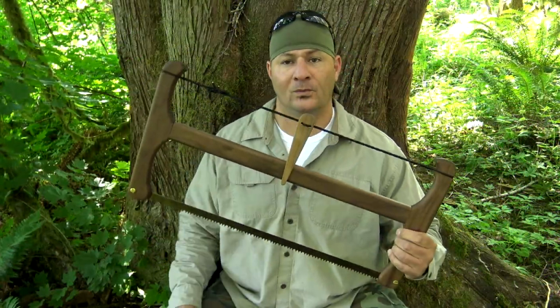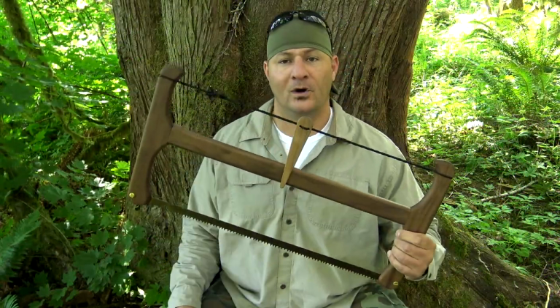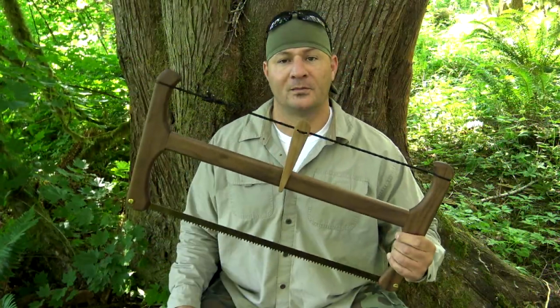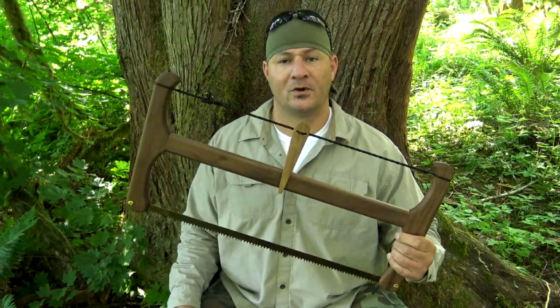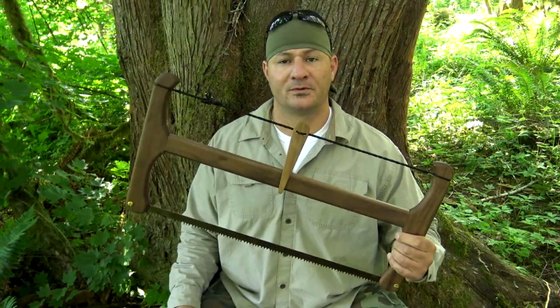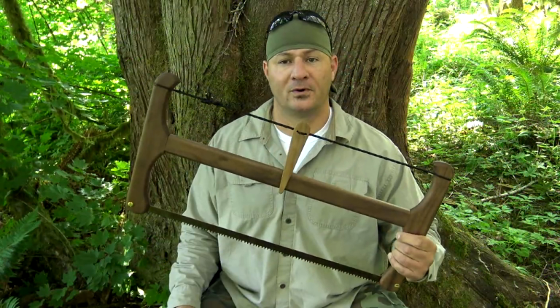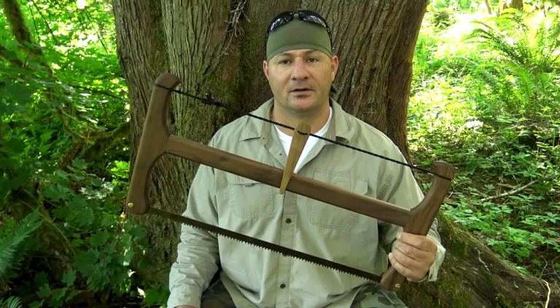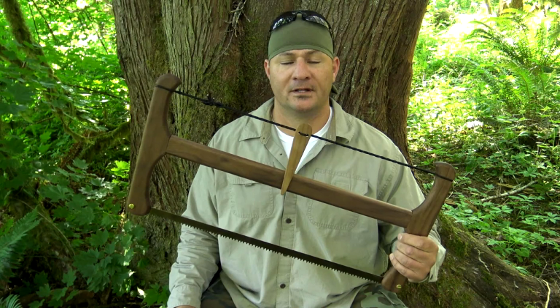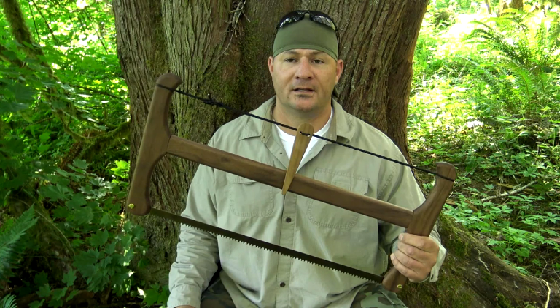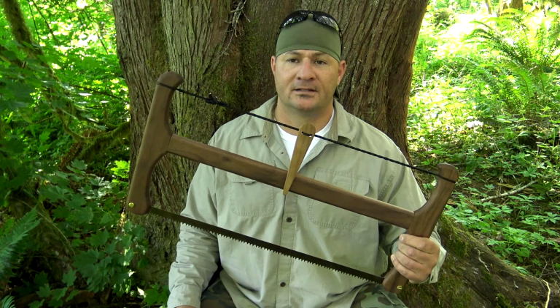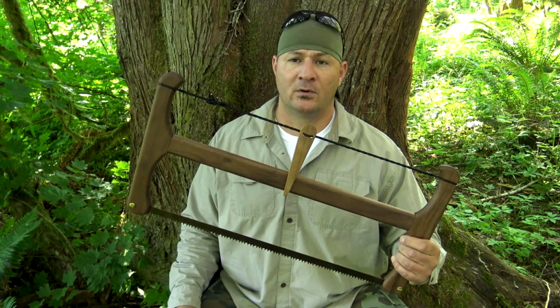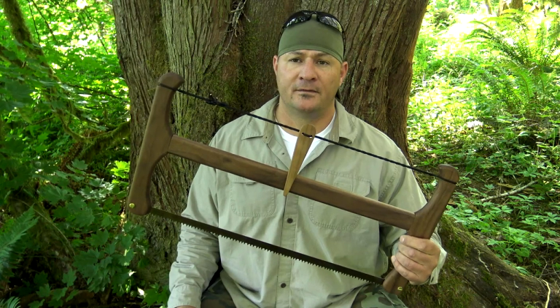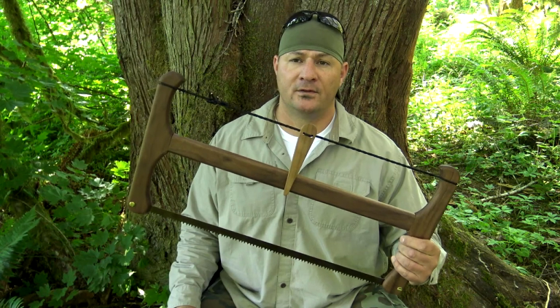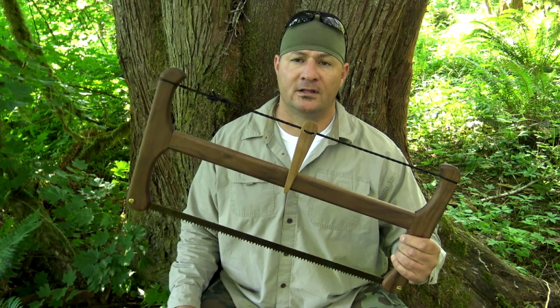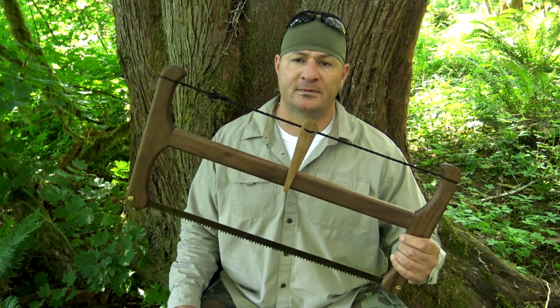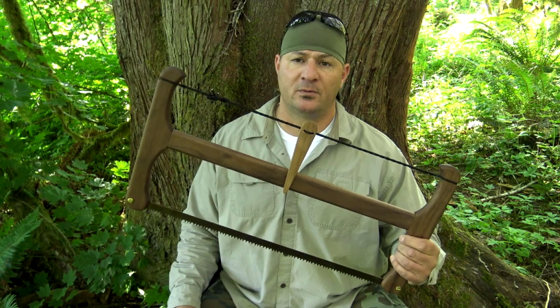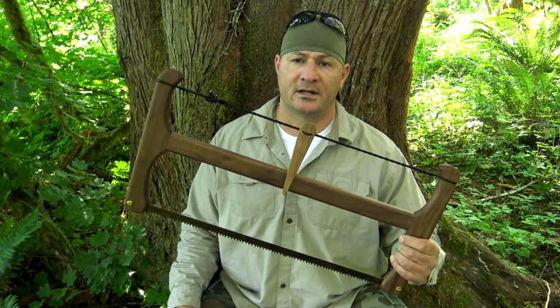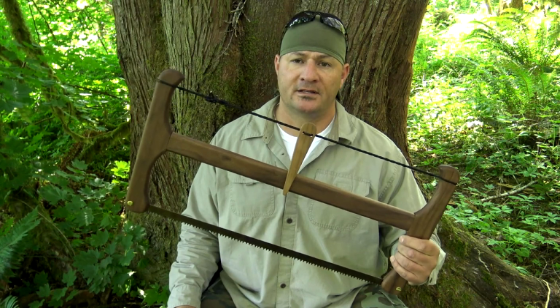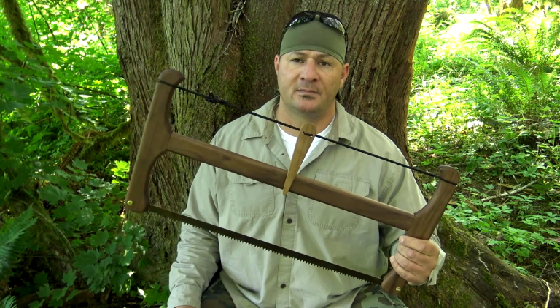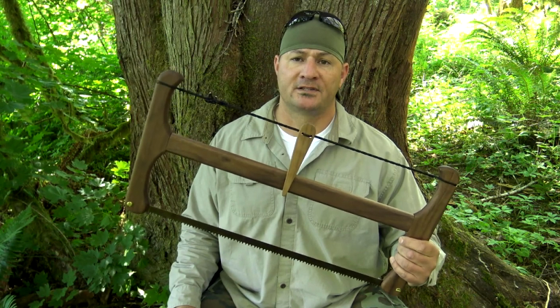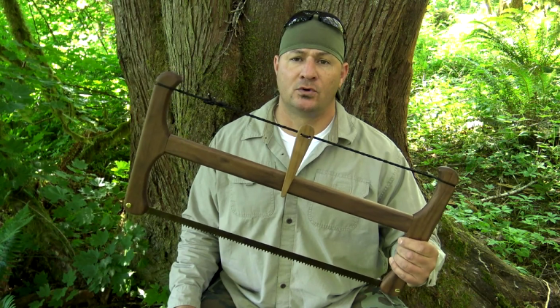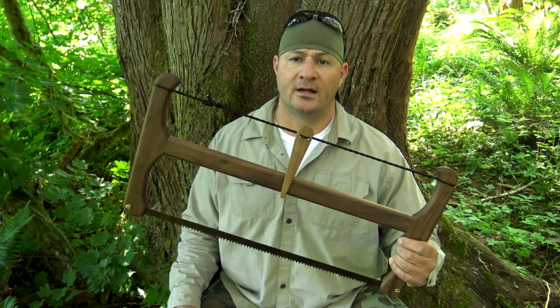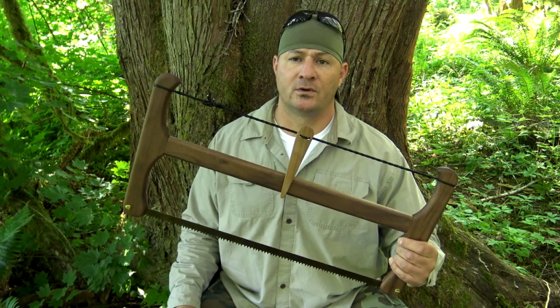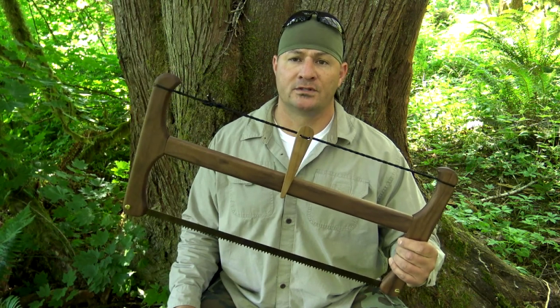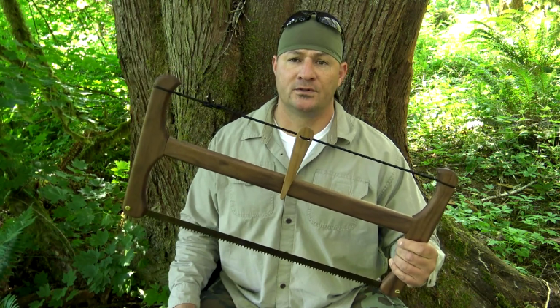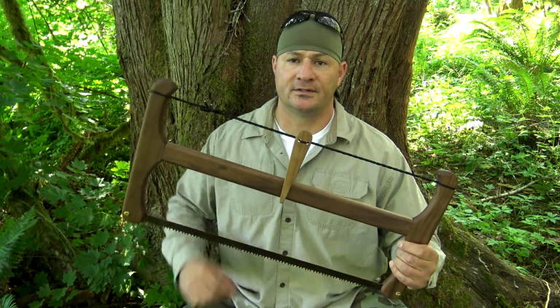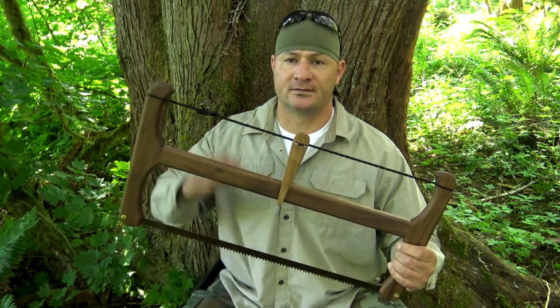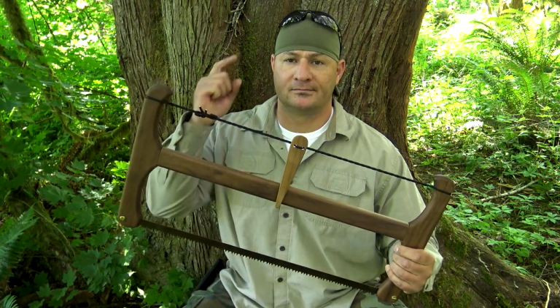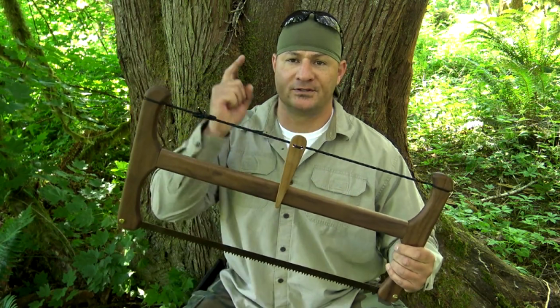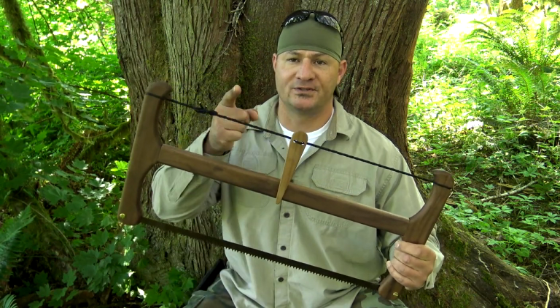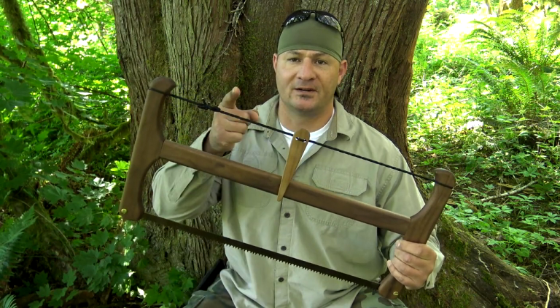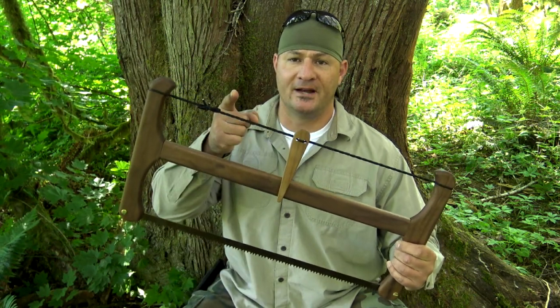Welcome to Corporal's Corner. Today I want to review the collapsible buck saw by Stoll Outdoor Solutions, so stick around.